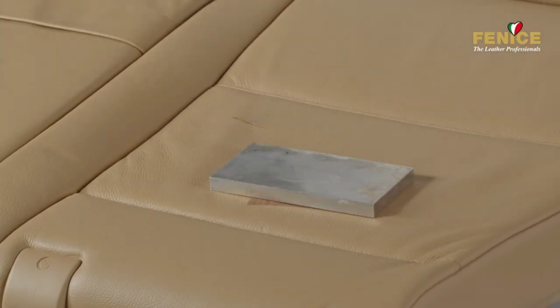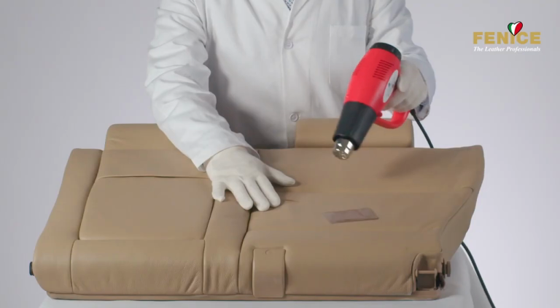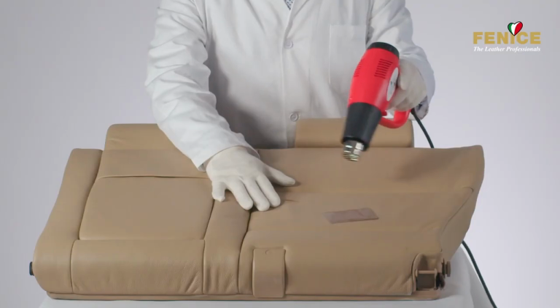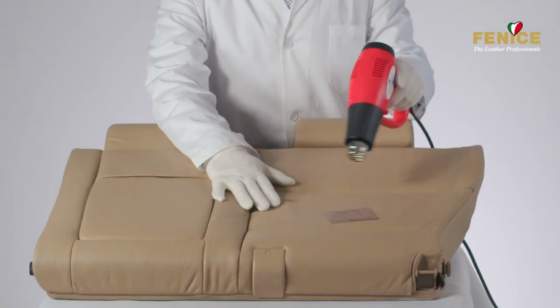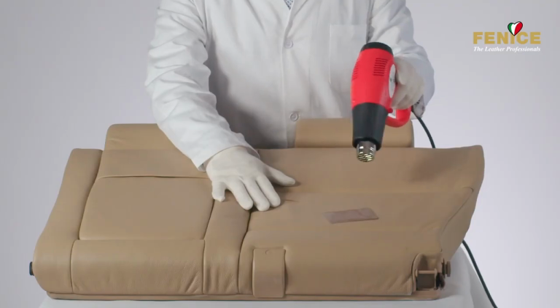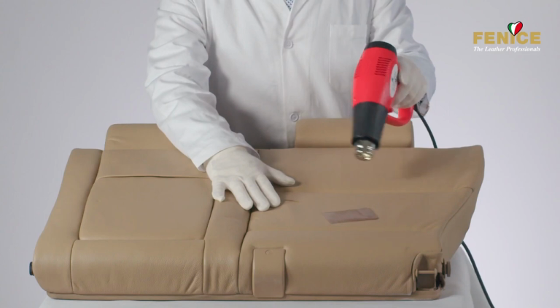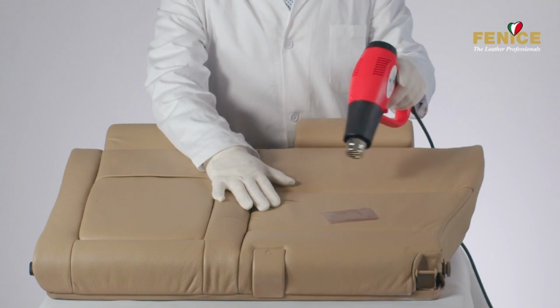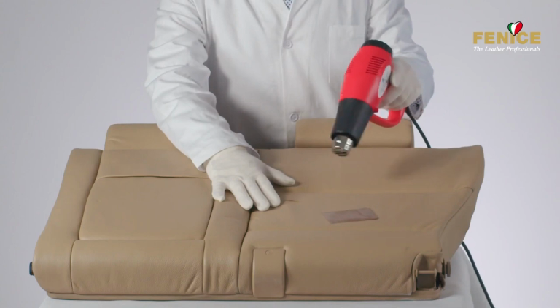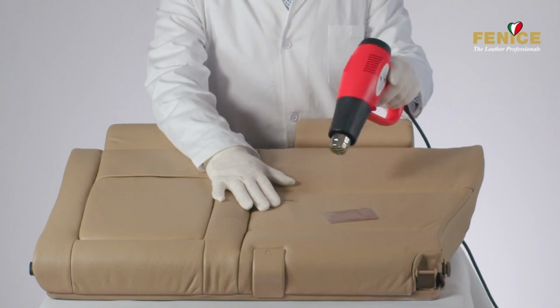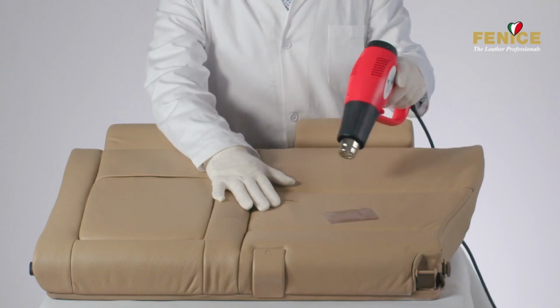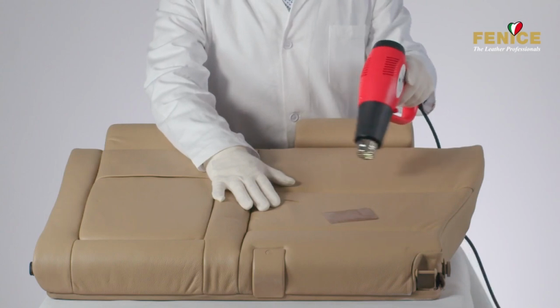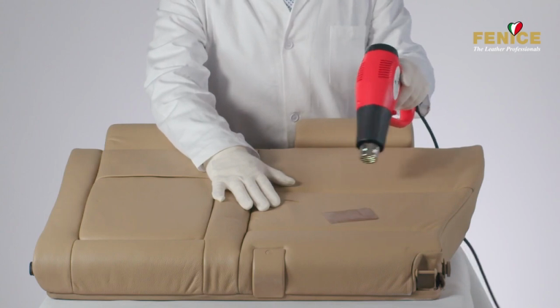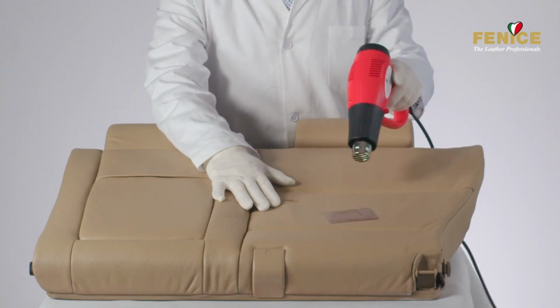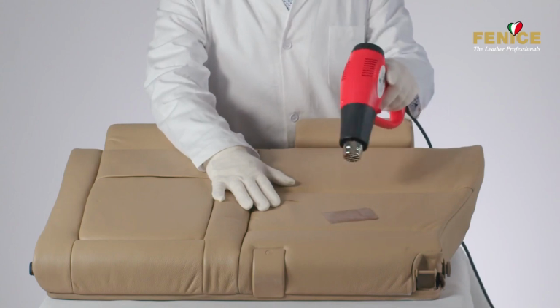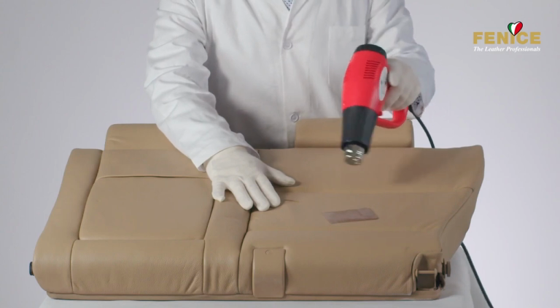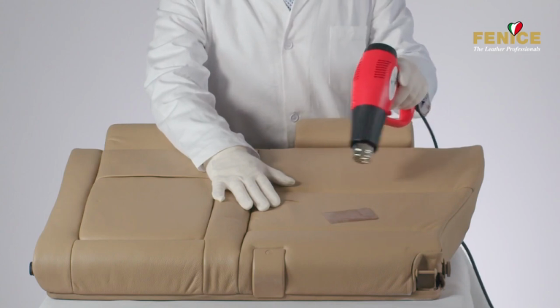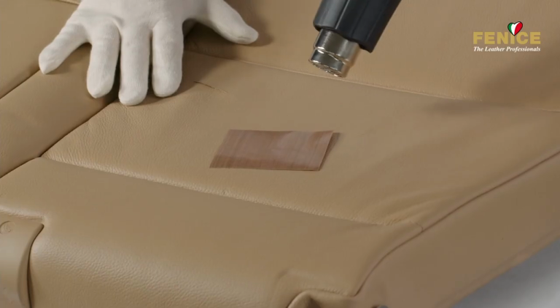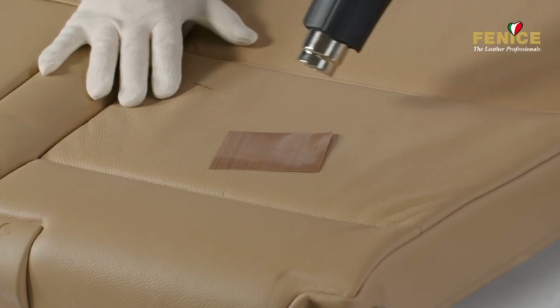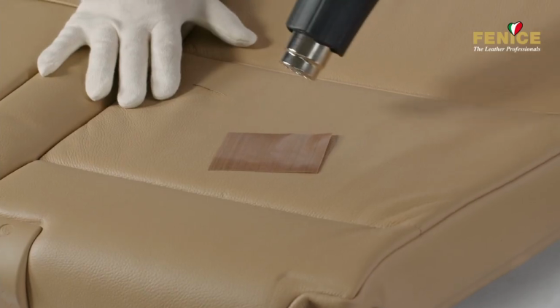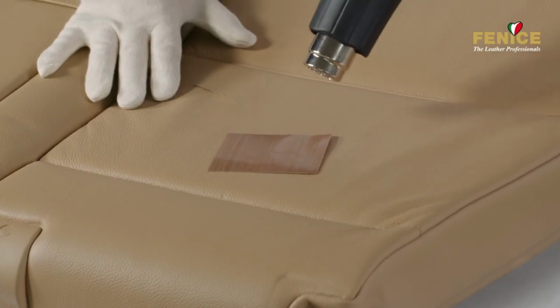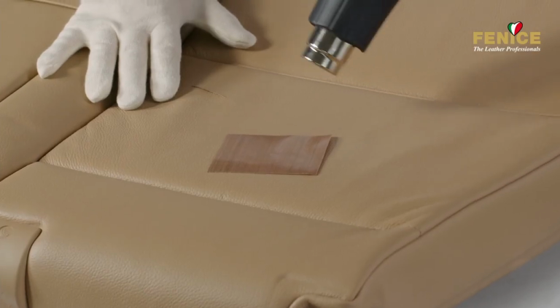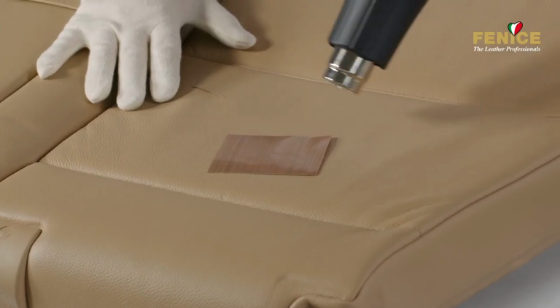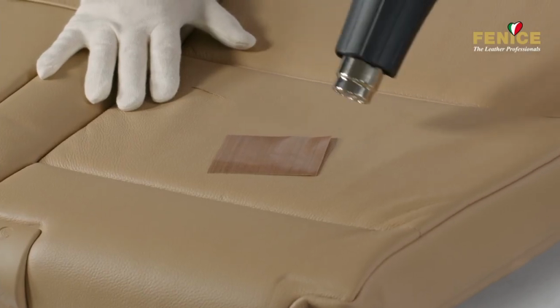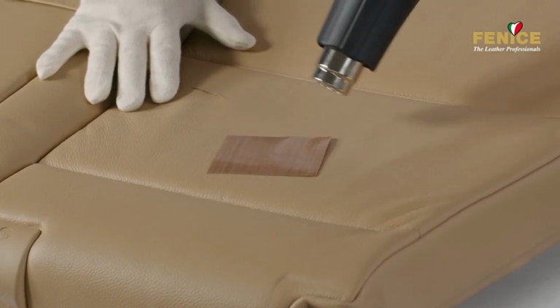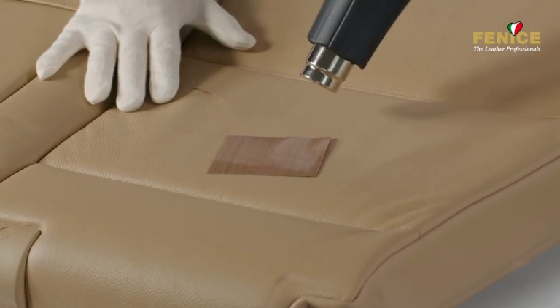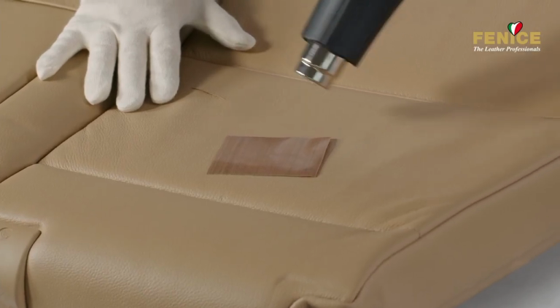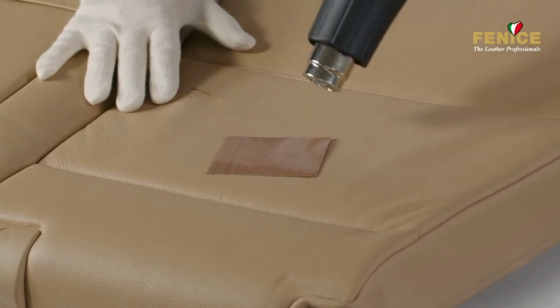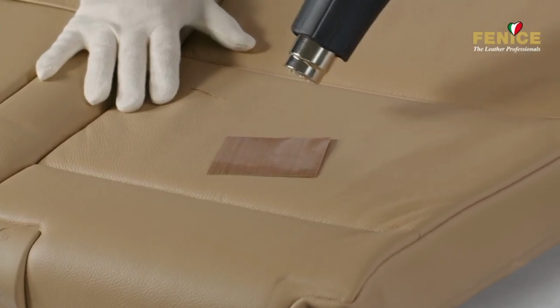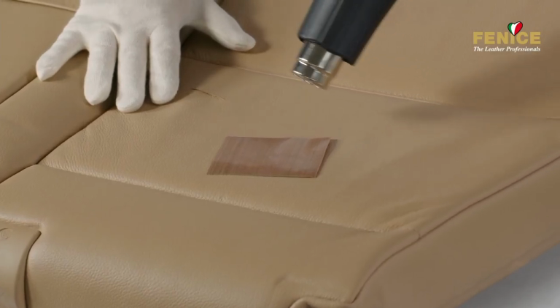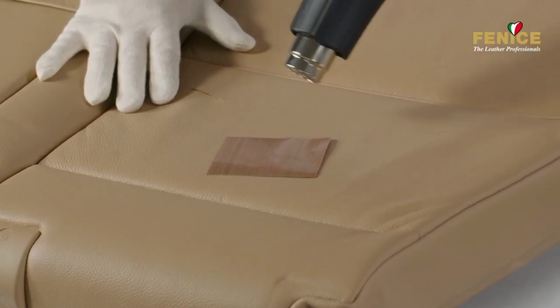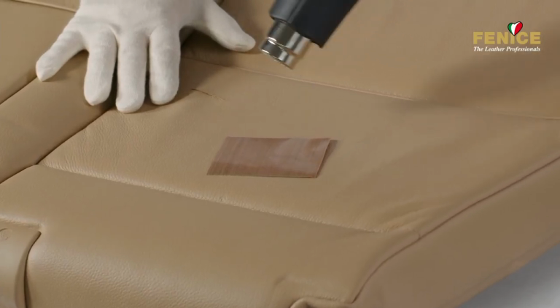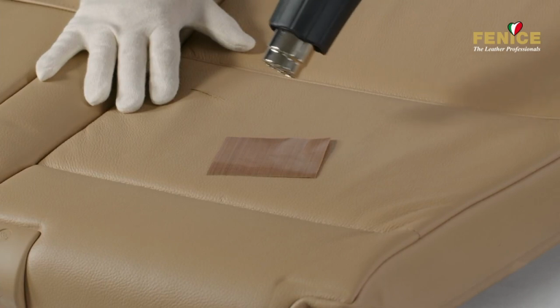Before removing the mold from the leather, it is suggested to warm it up for about a minute using a heat gun to complete the drying process.